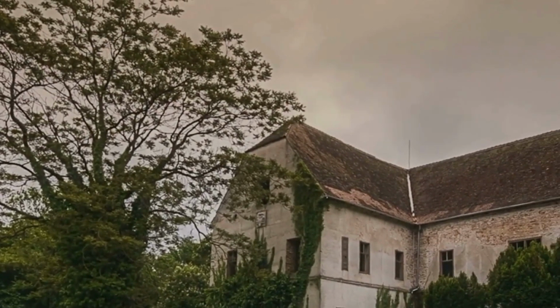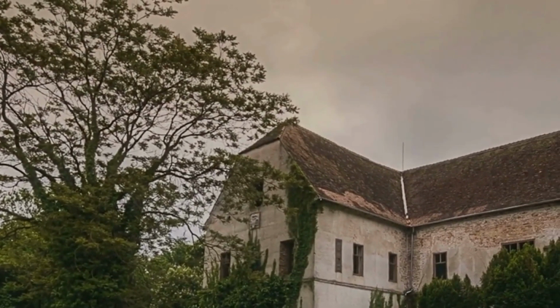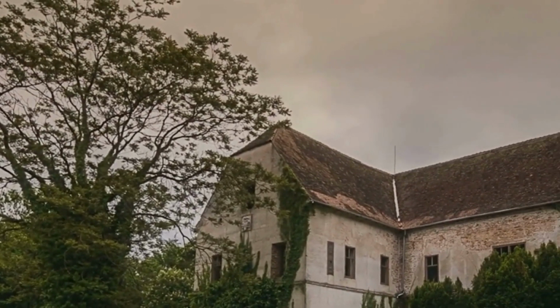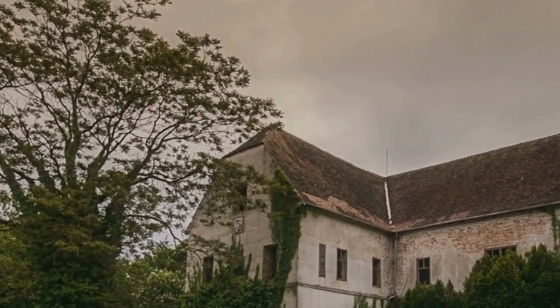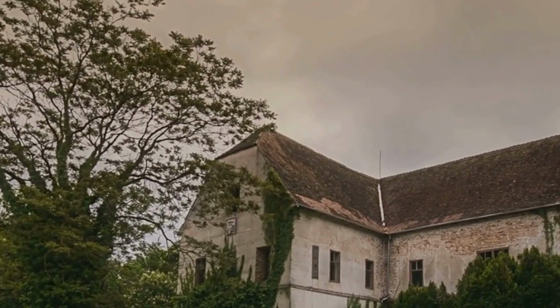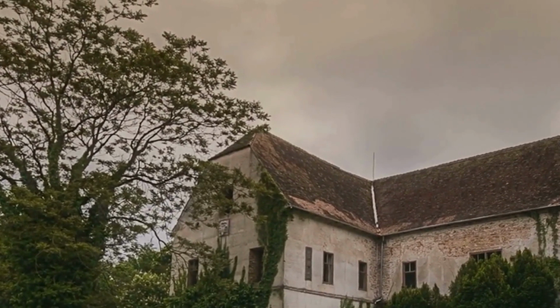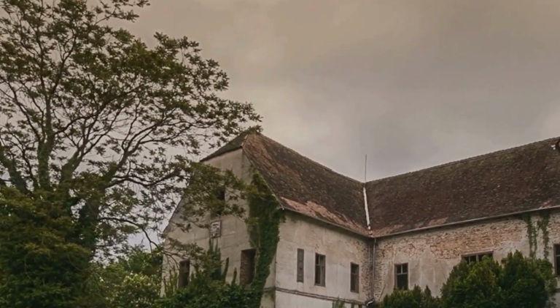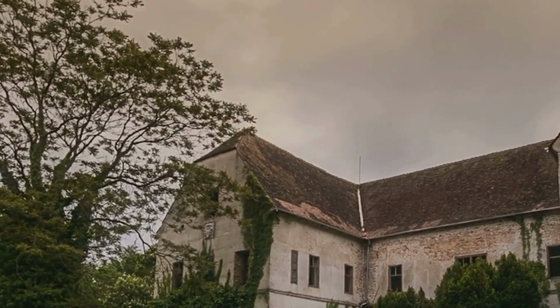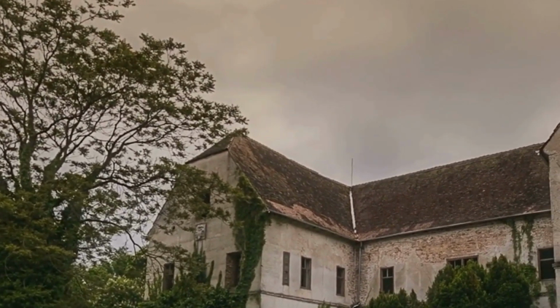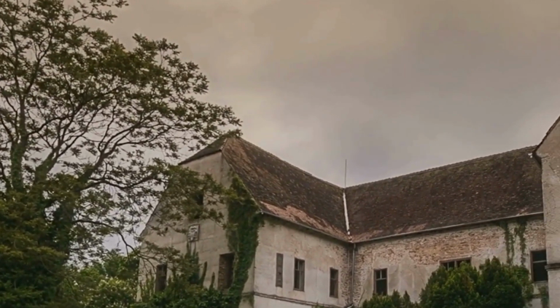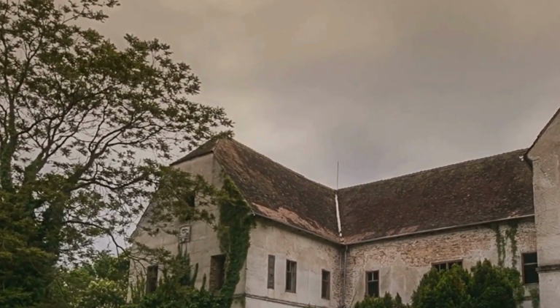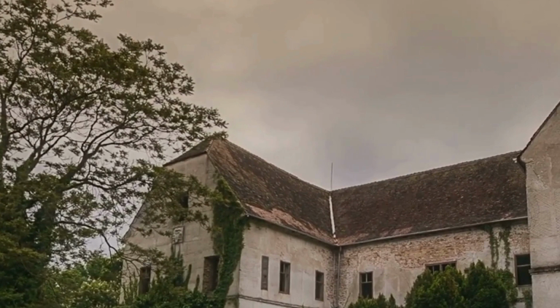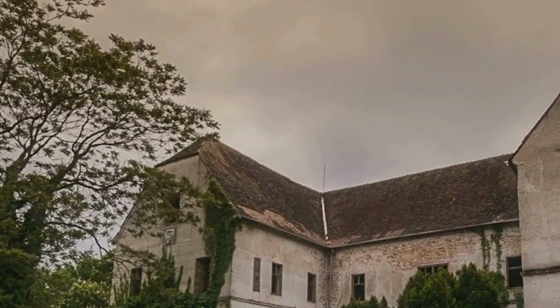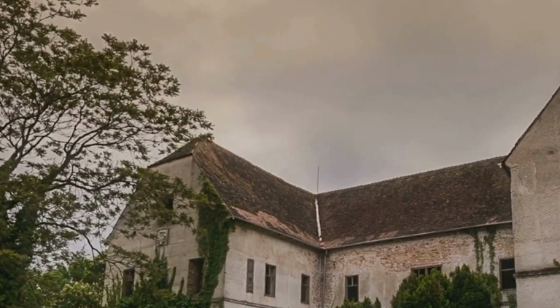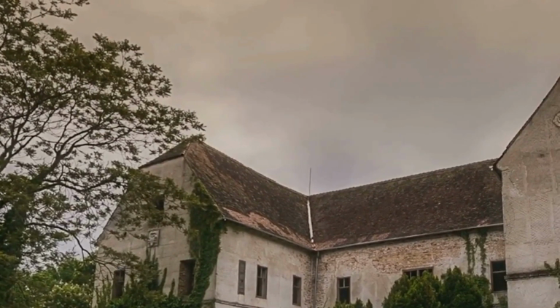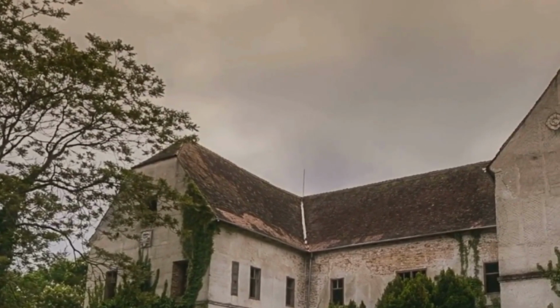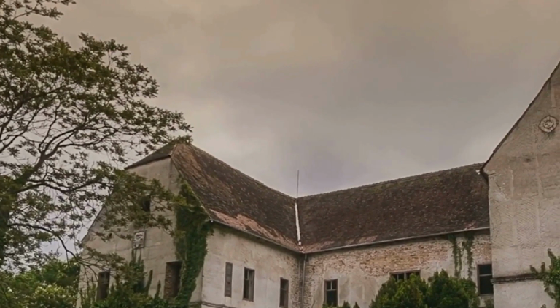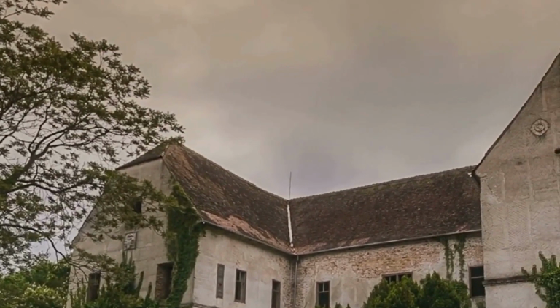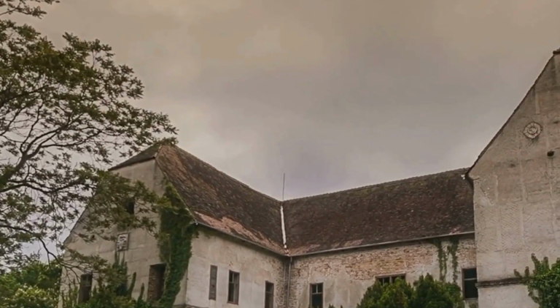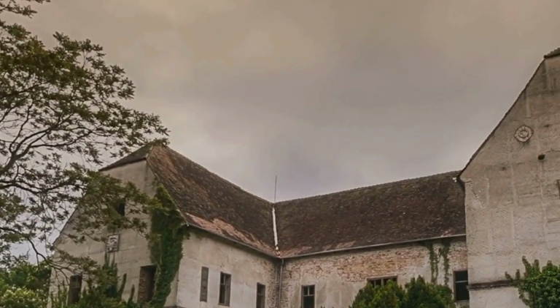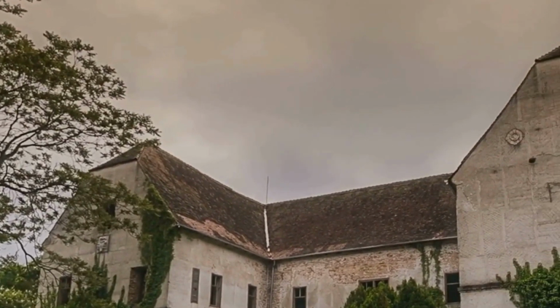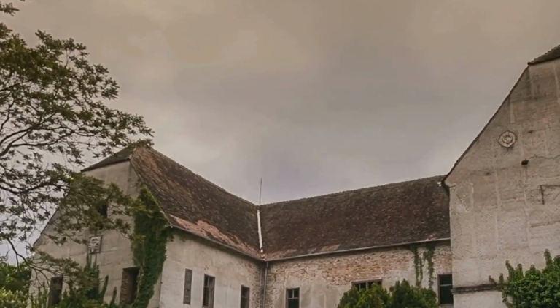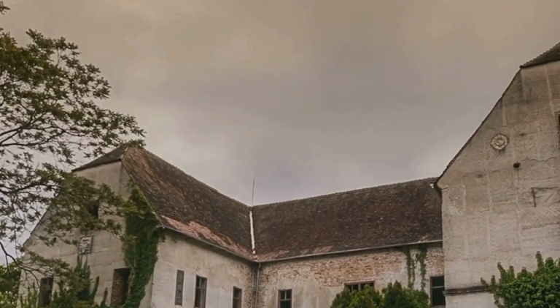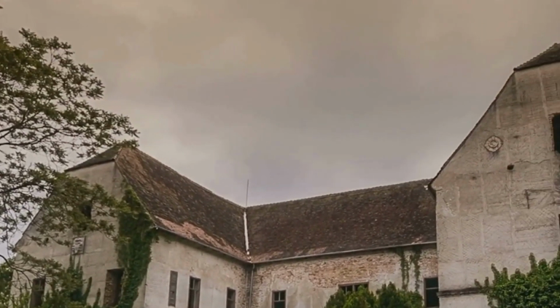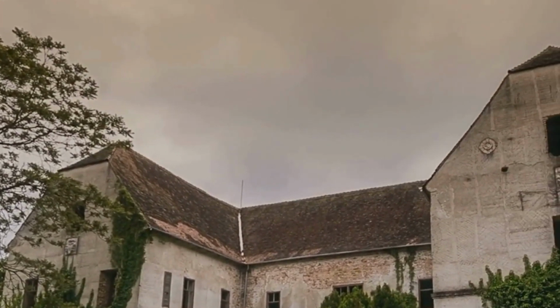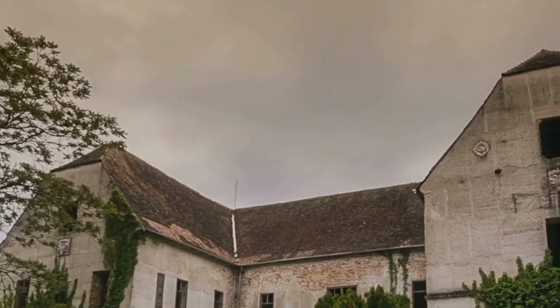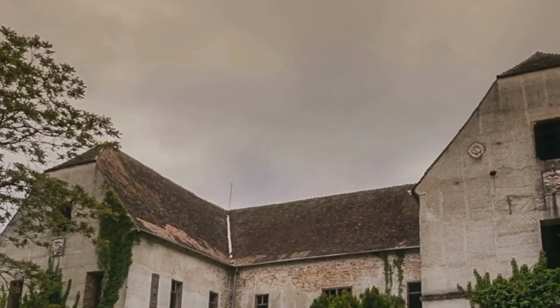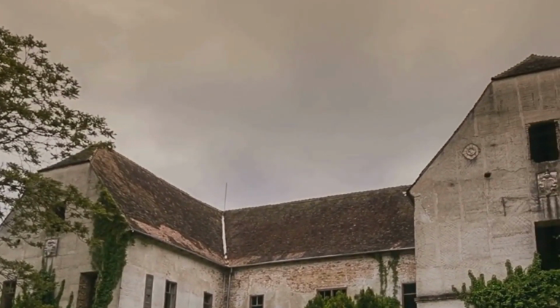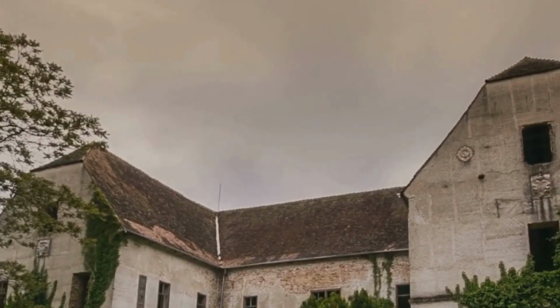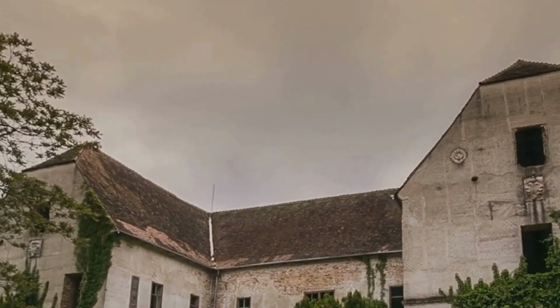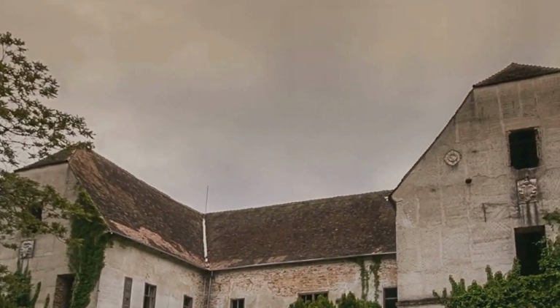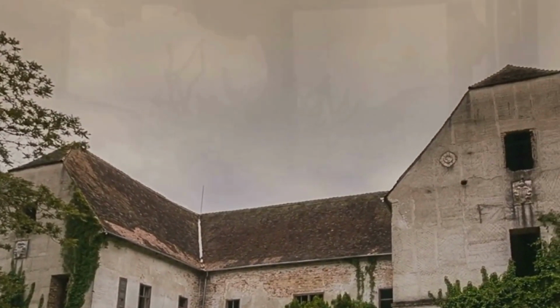The wallpaper, once a vibrant testament to style, now peels away, revealing the bare bones of the mansion.